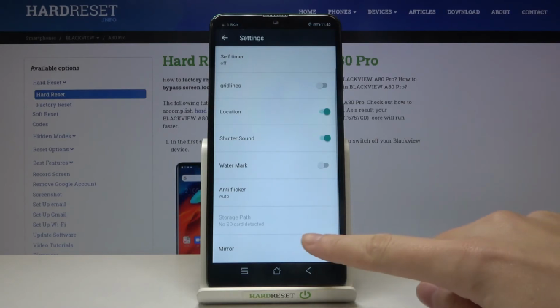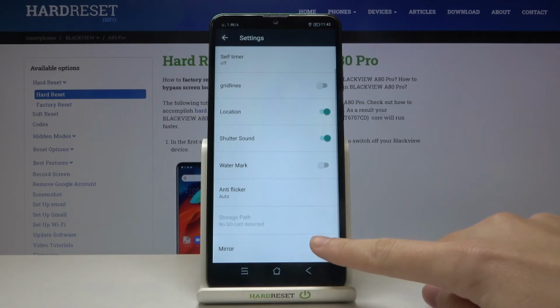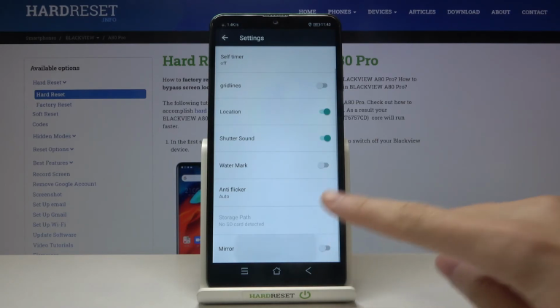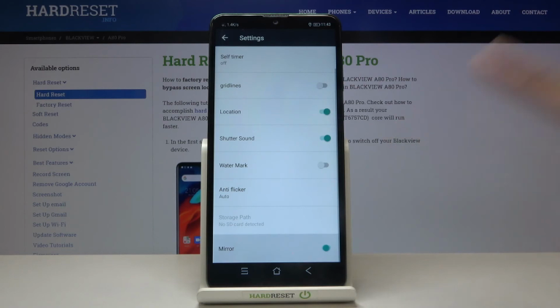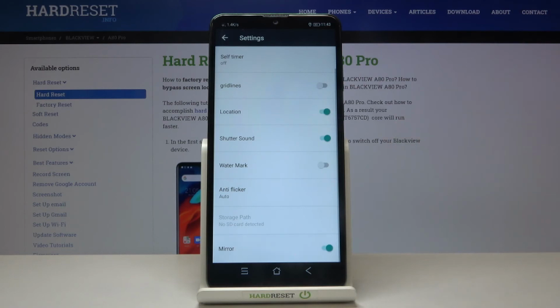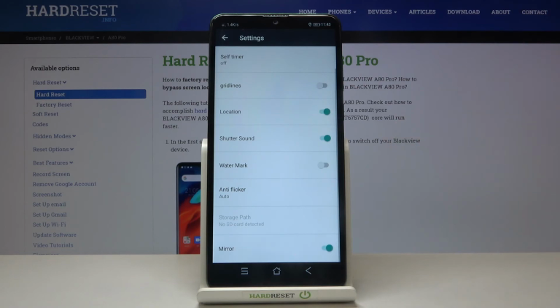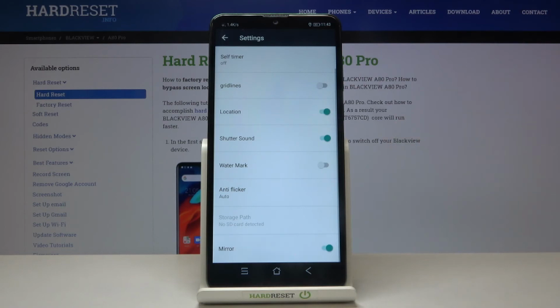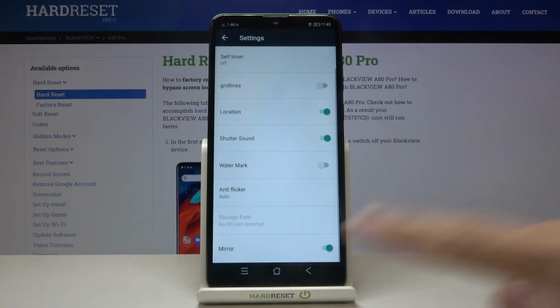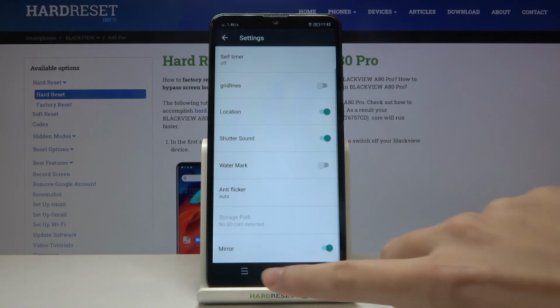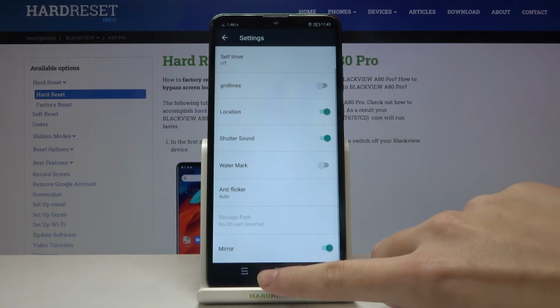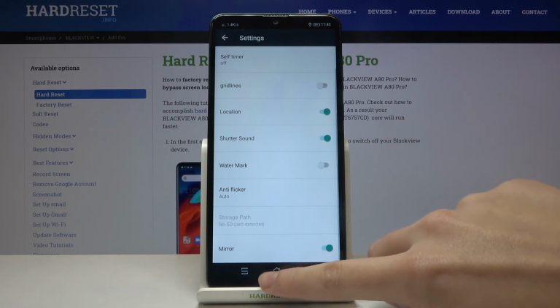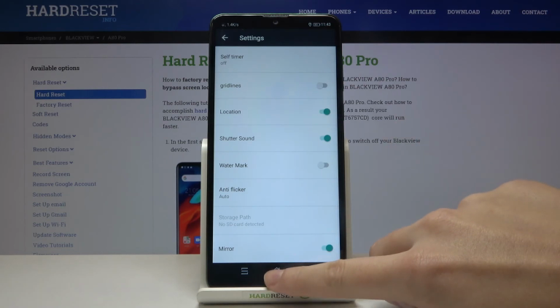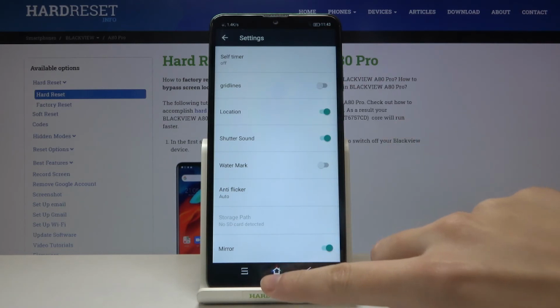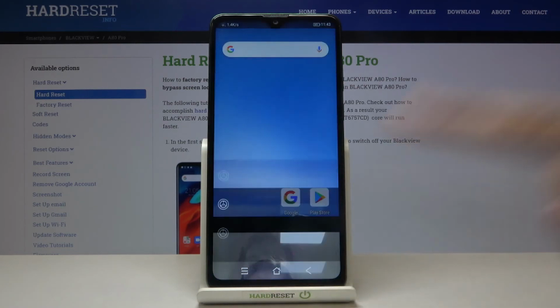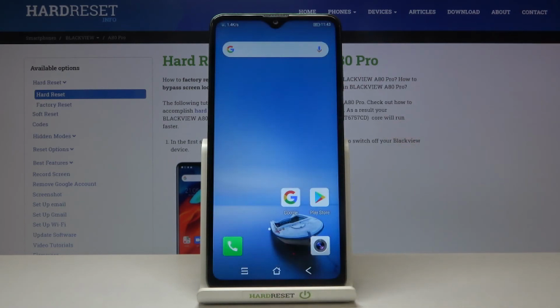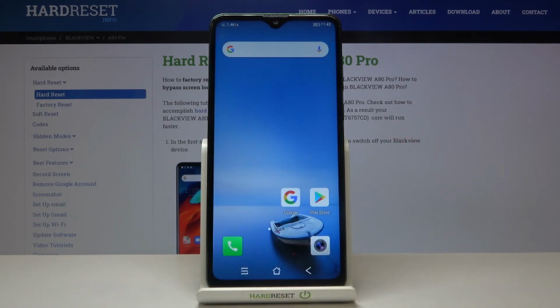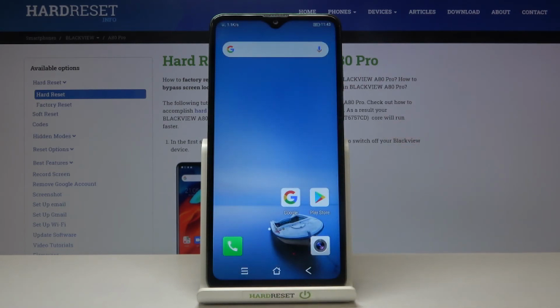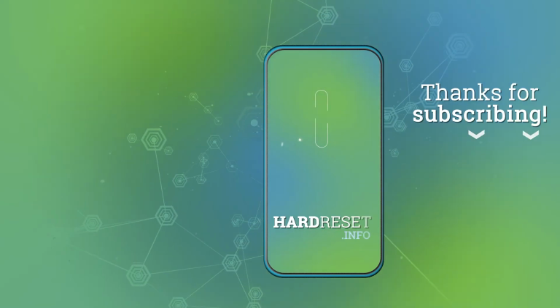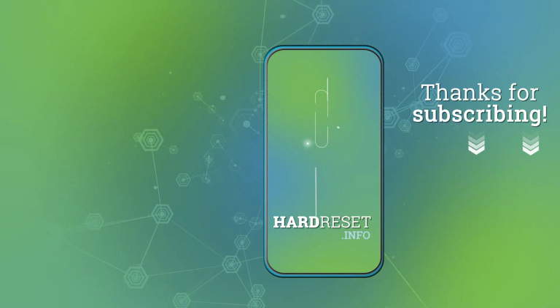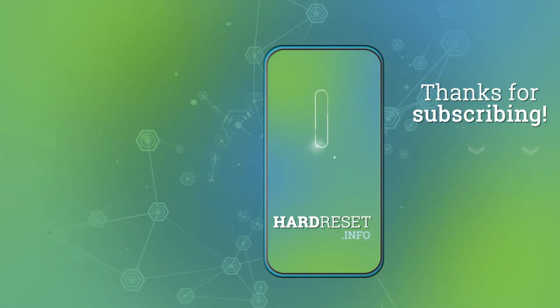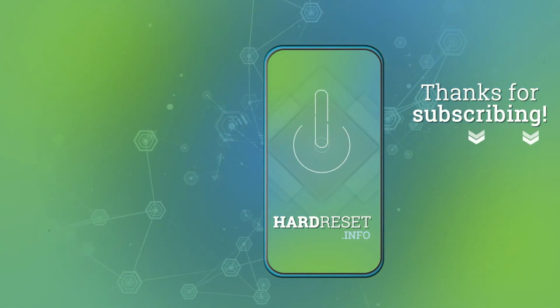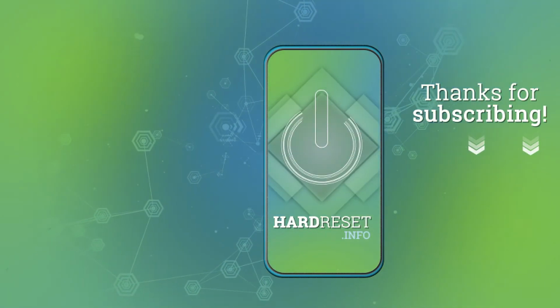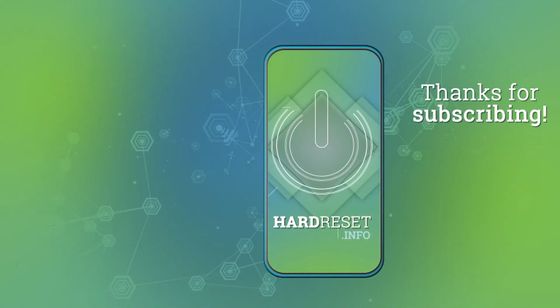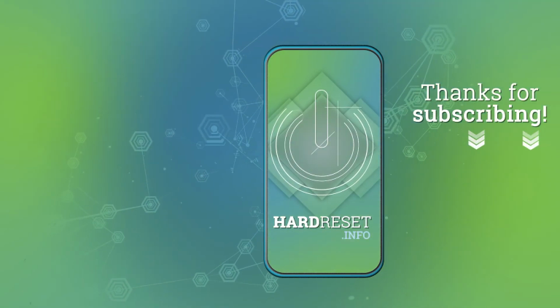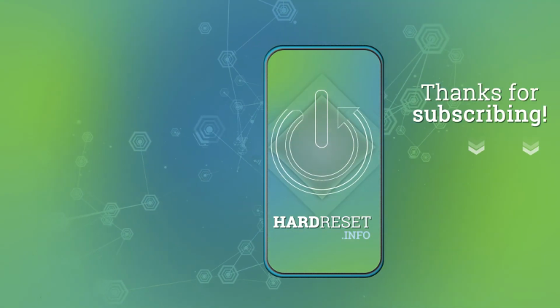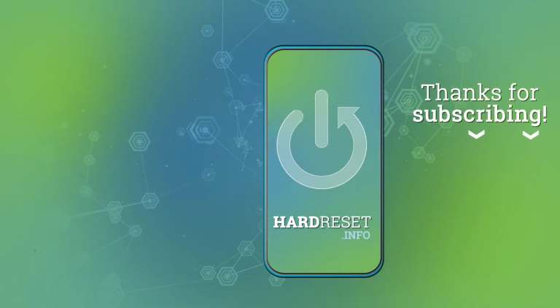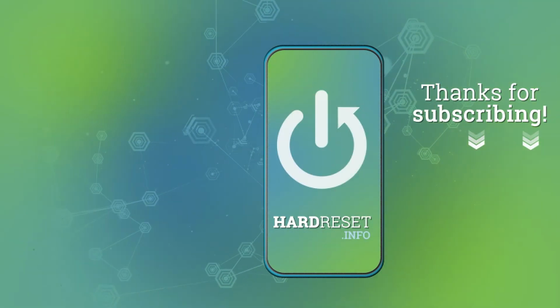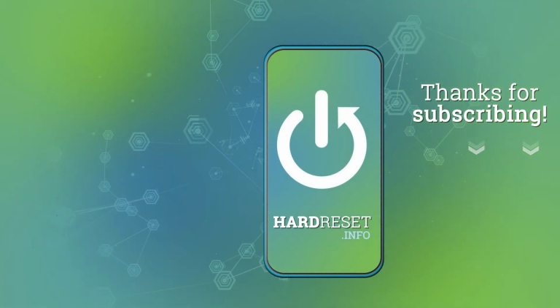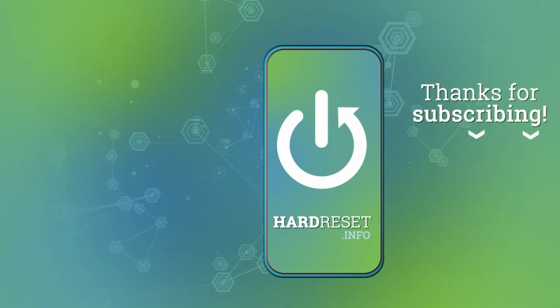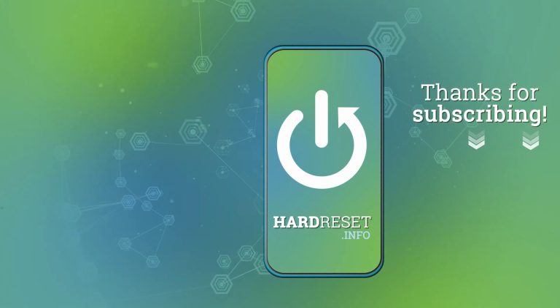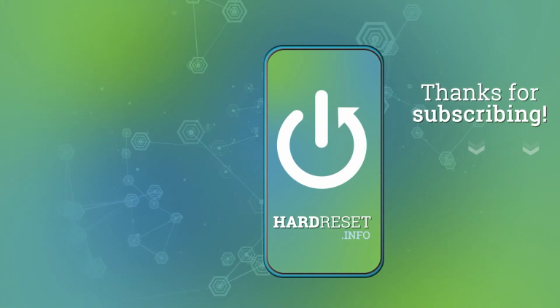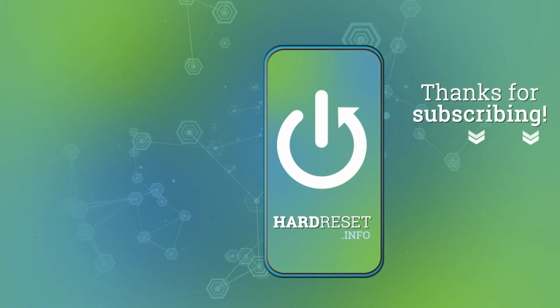And that's all. Thanks for watching, subscribe to my channel and give it a thumbs up. Thank you.